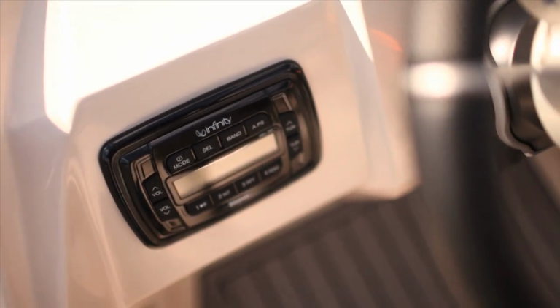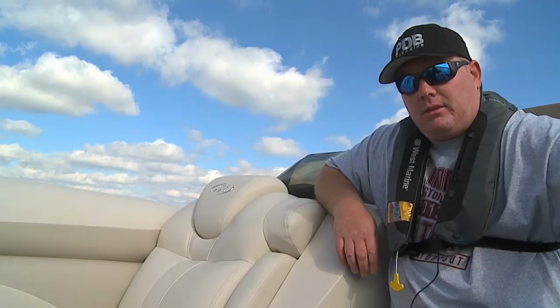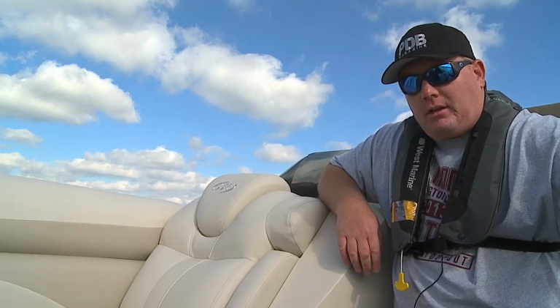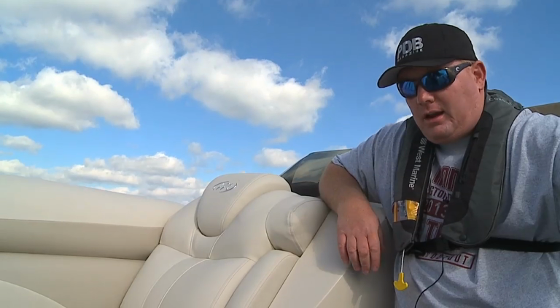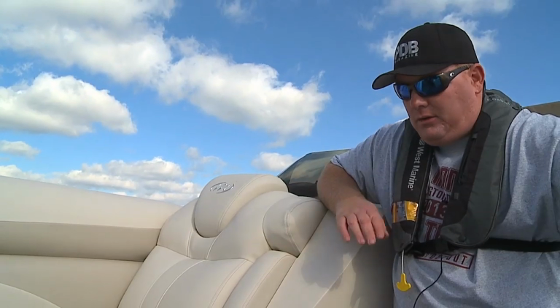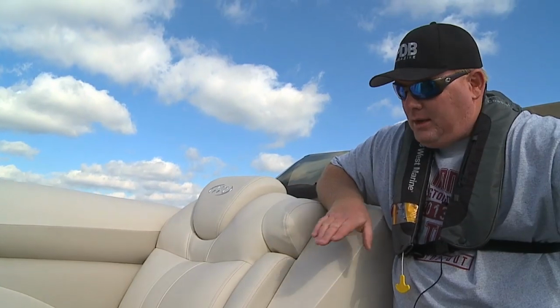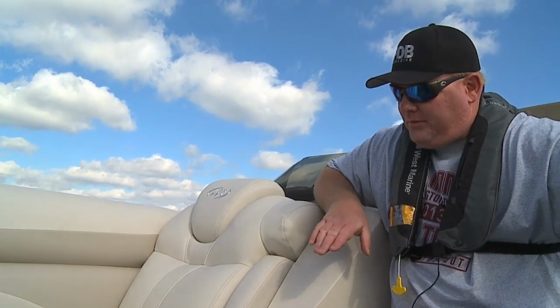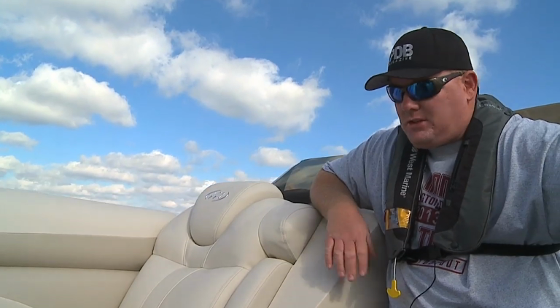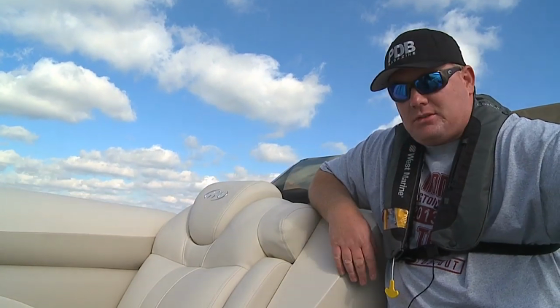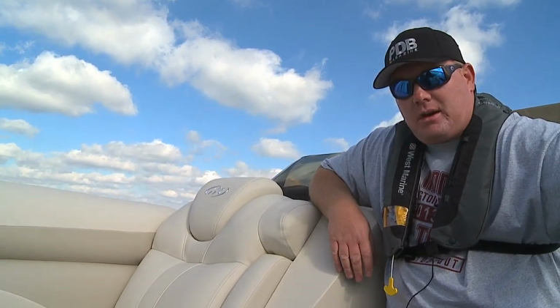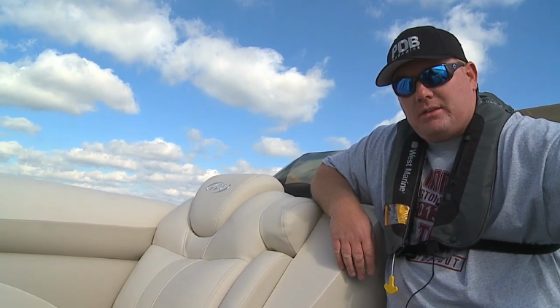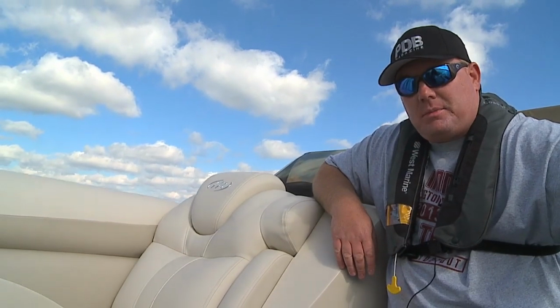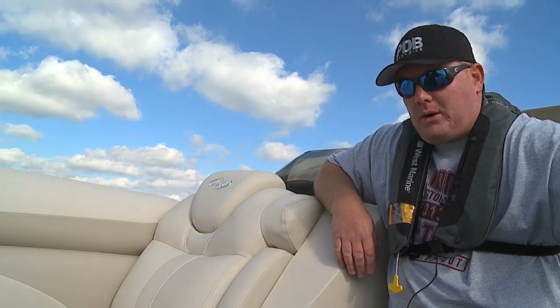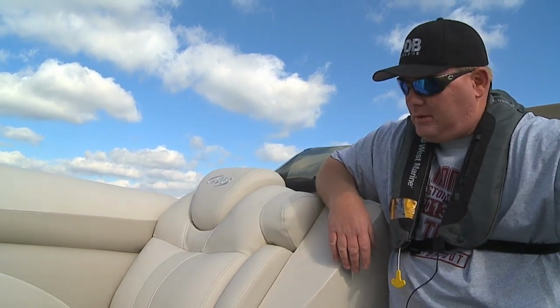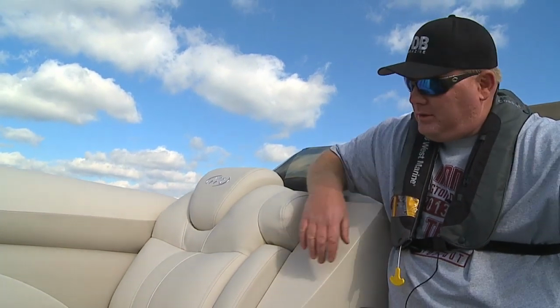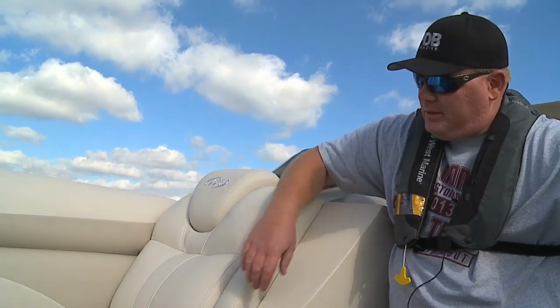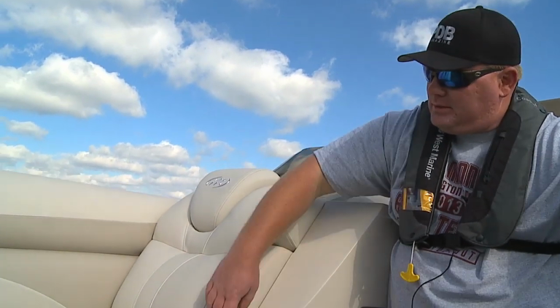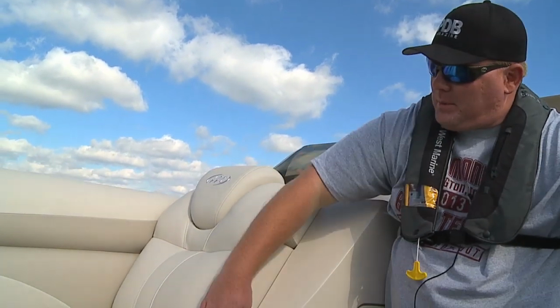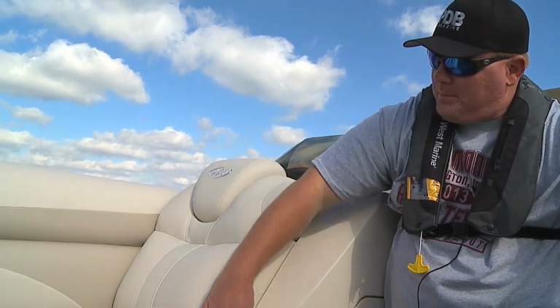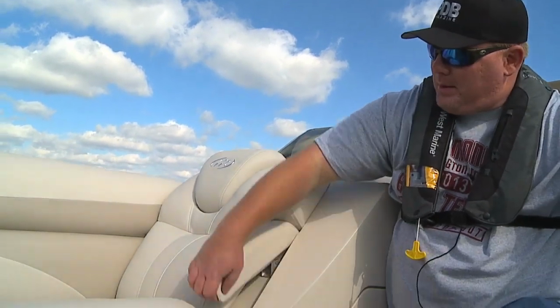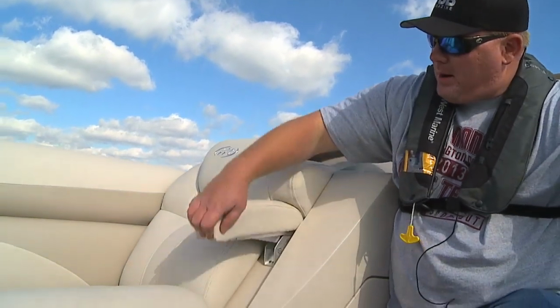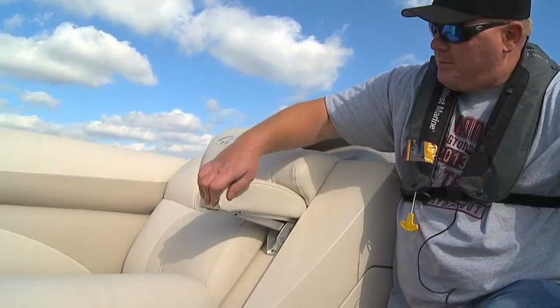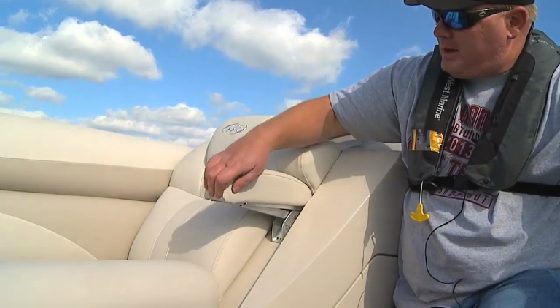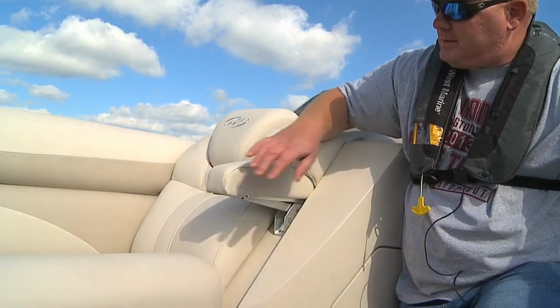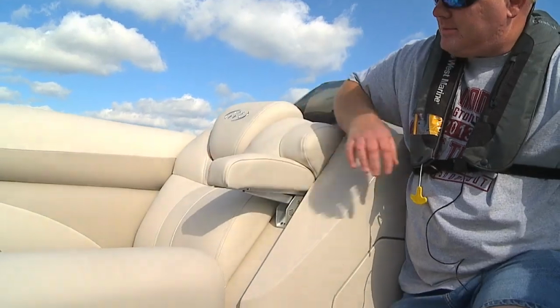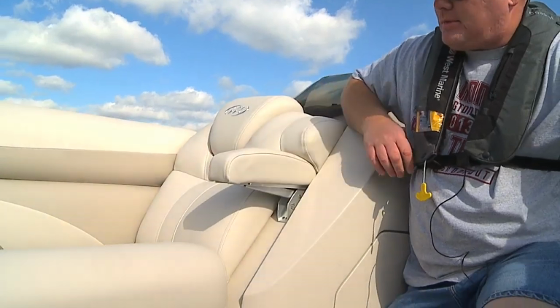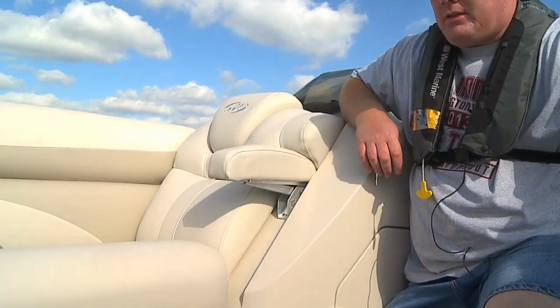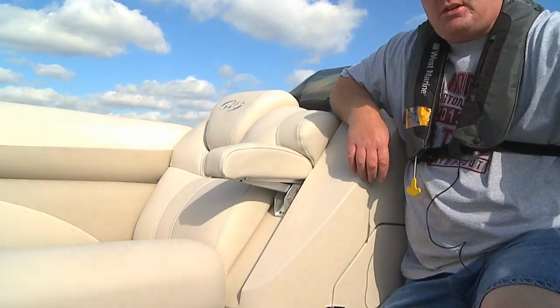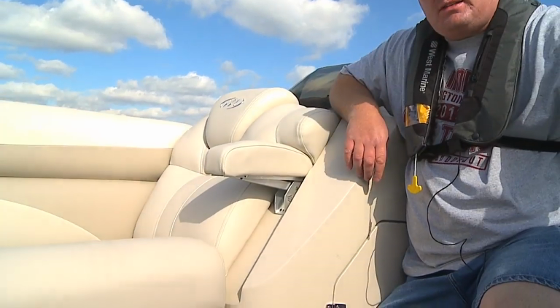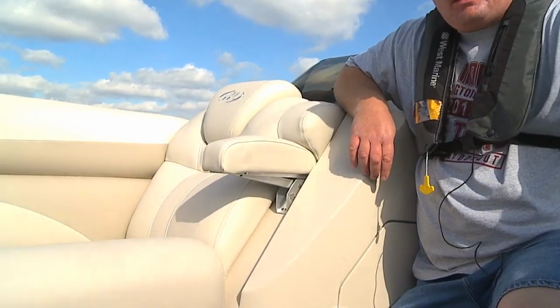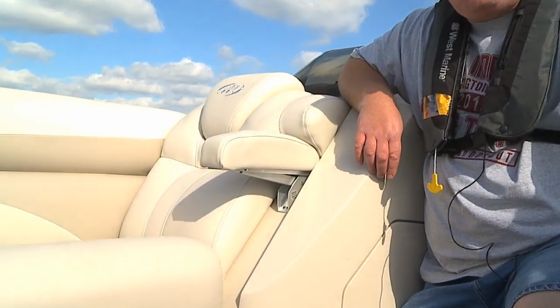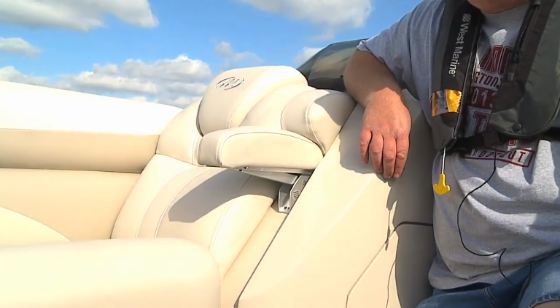There are a lot of unique features around this boat, including these pop-up armrests on the chaise lounges.